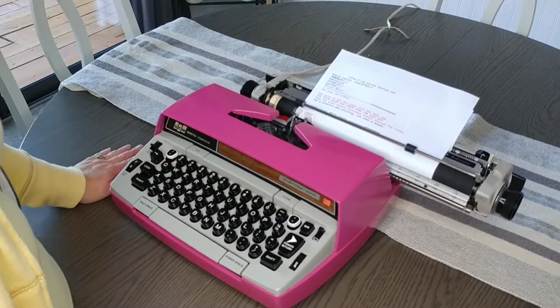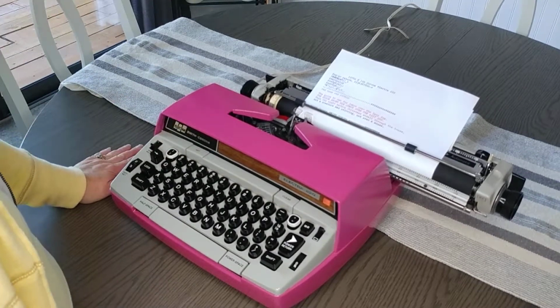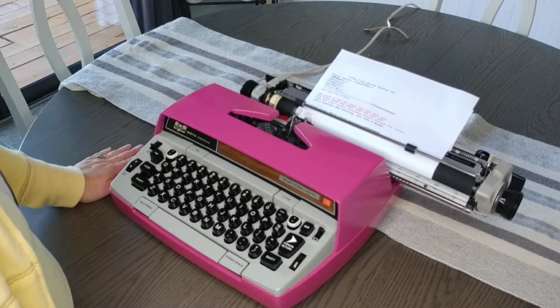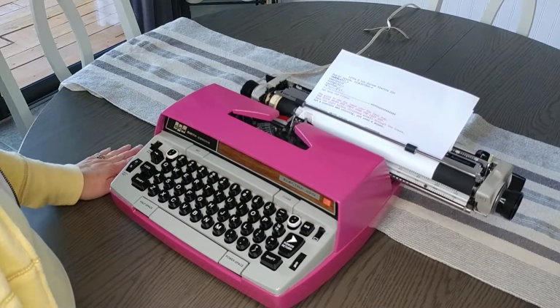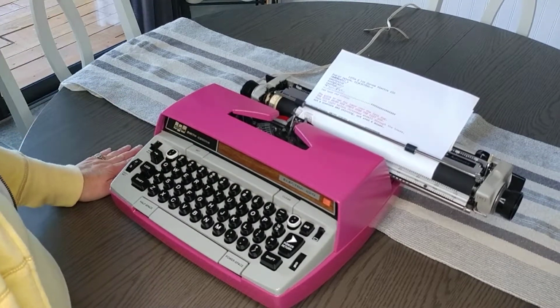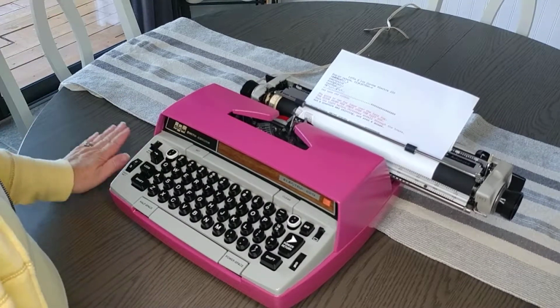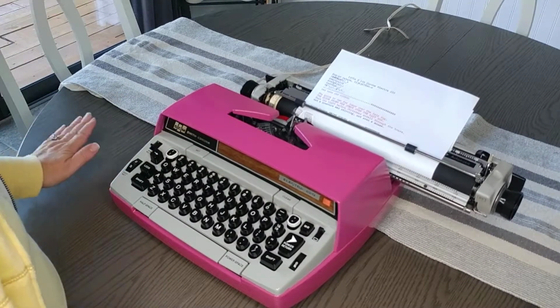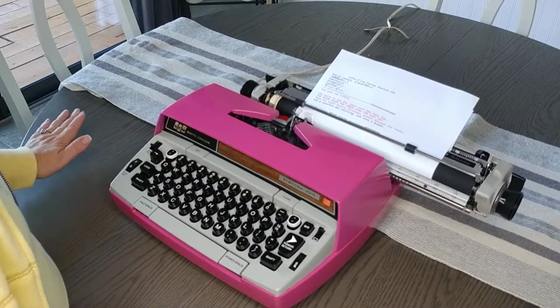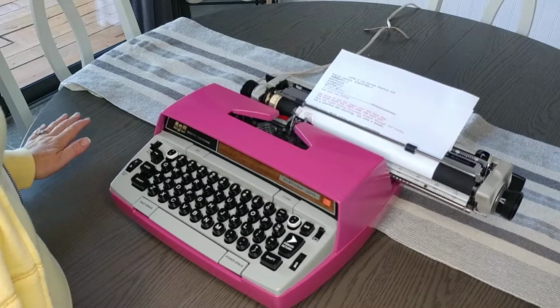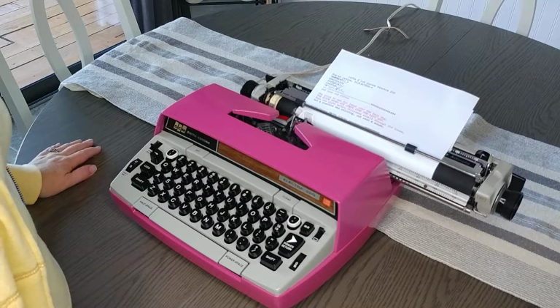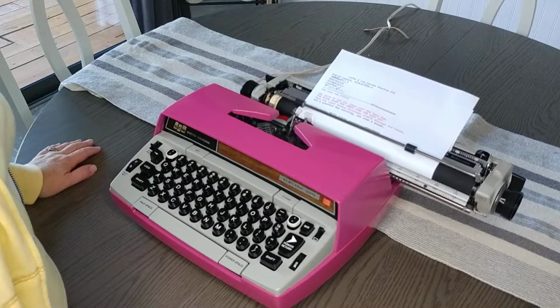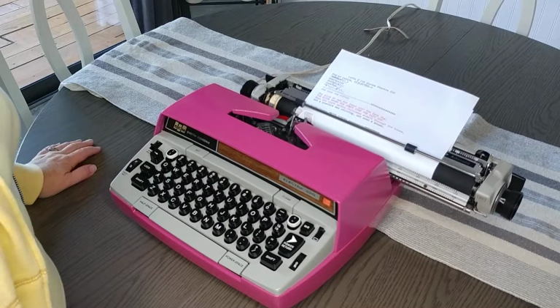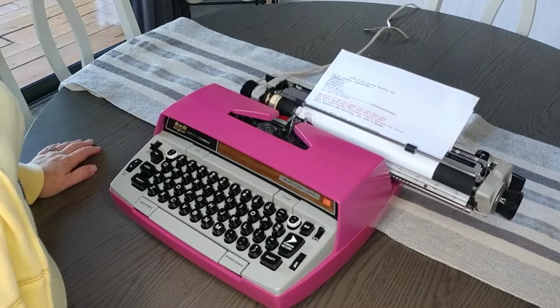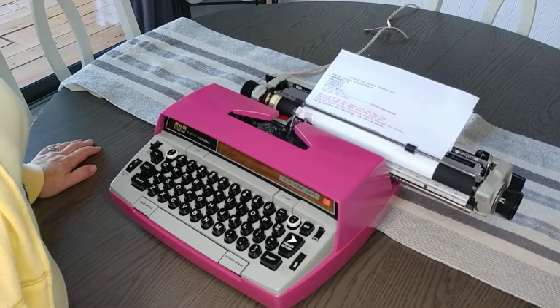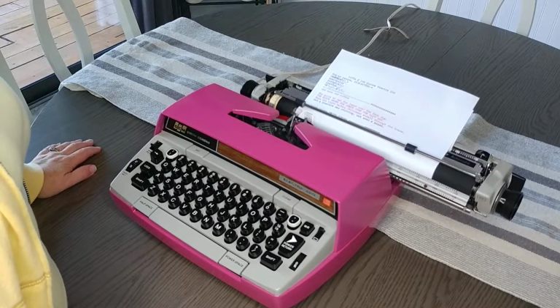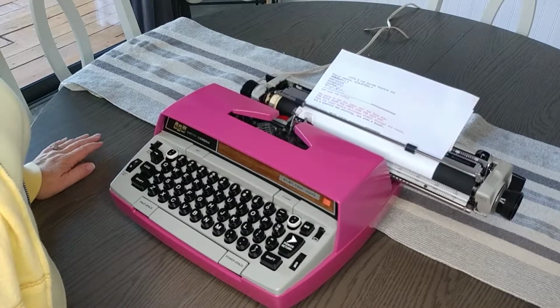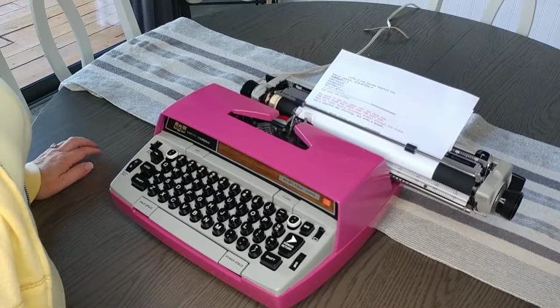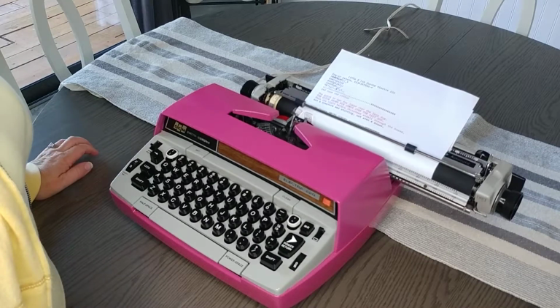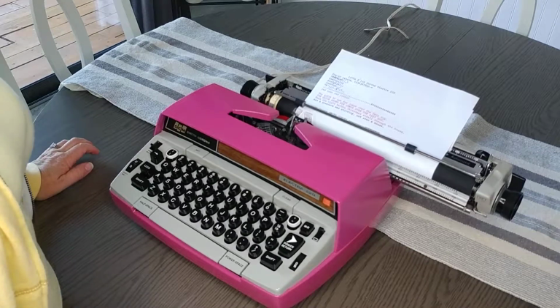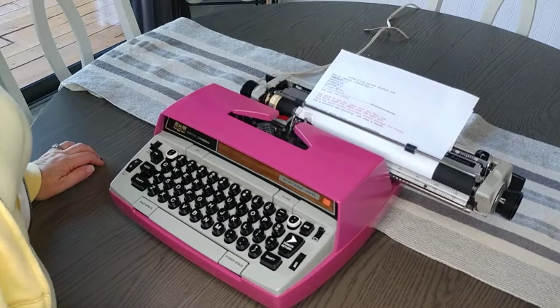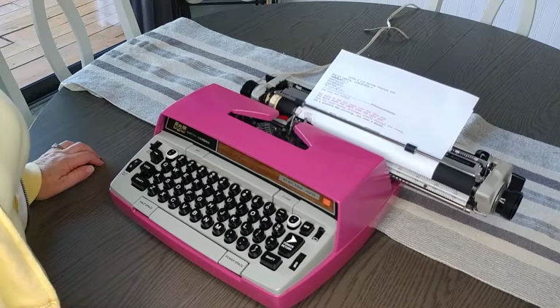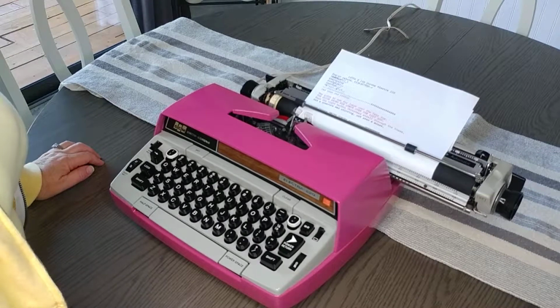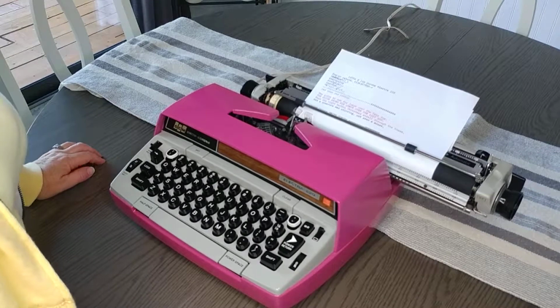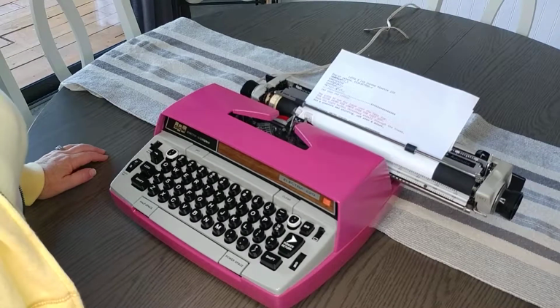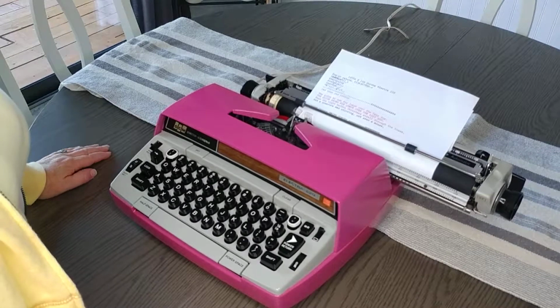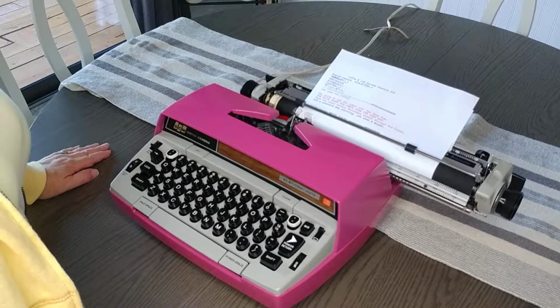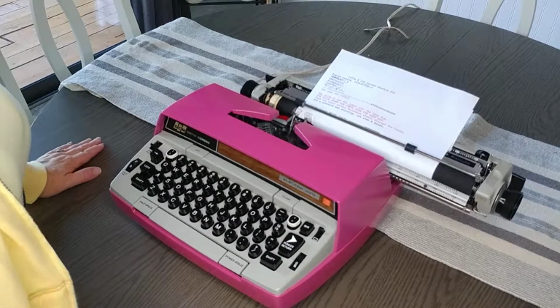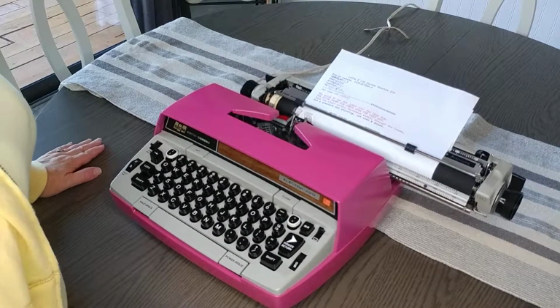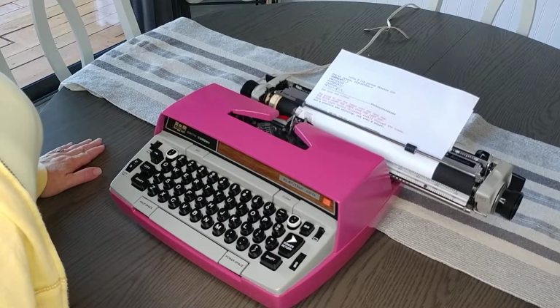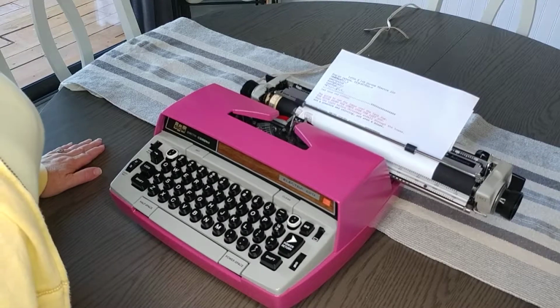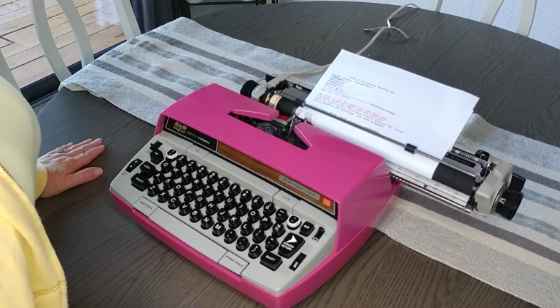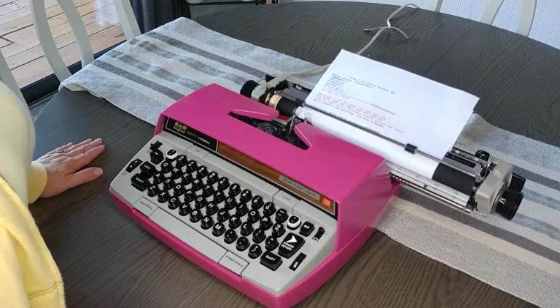You can see all the details for this typewriter on our Etsy shop. Thank you, have a great day.